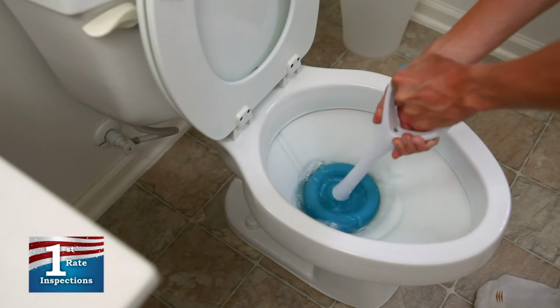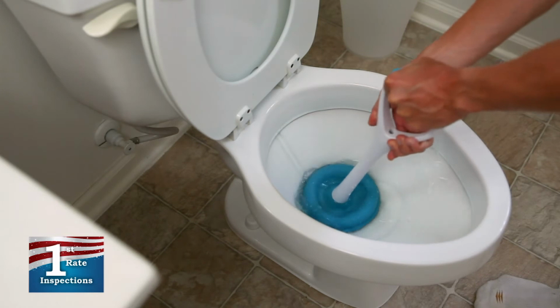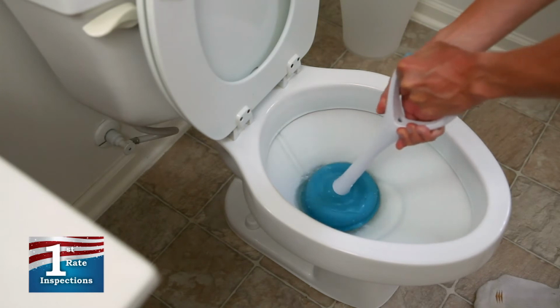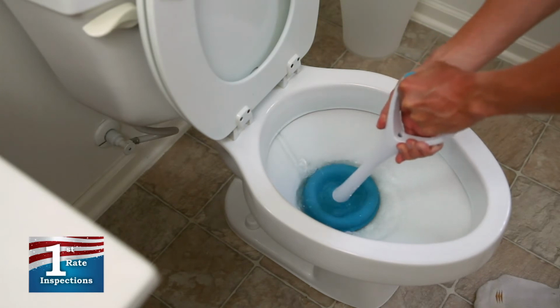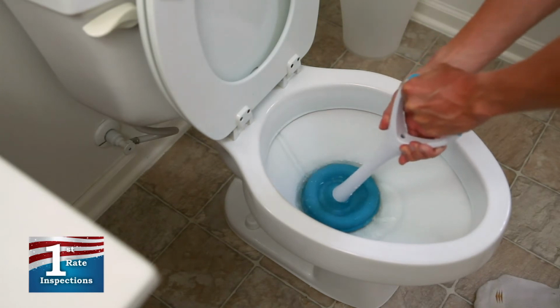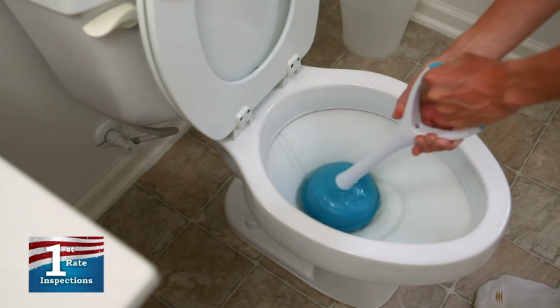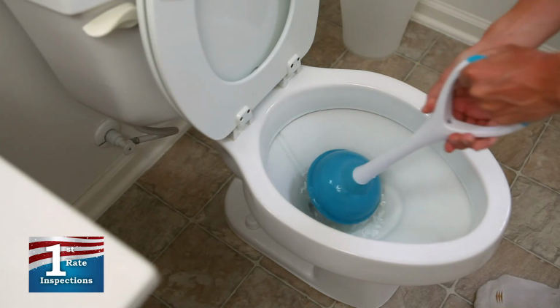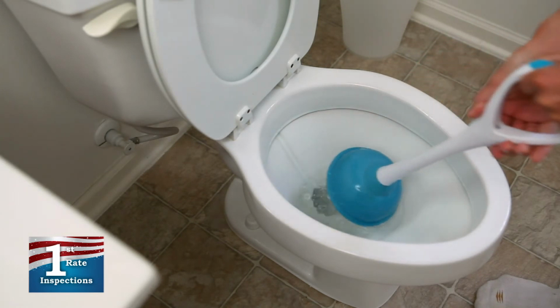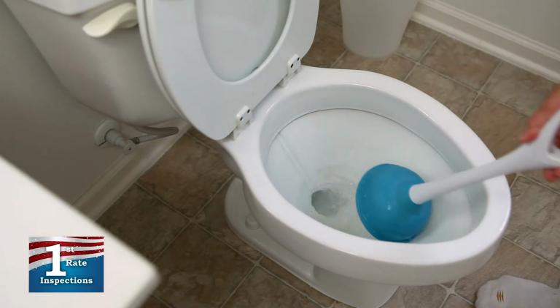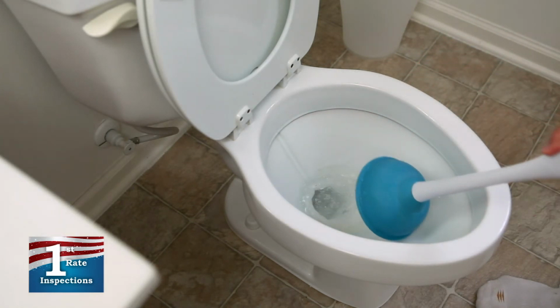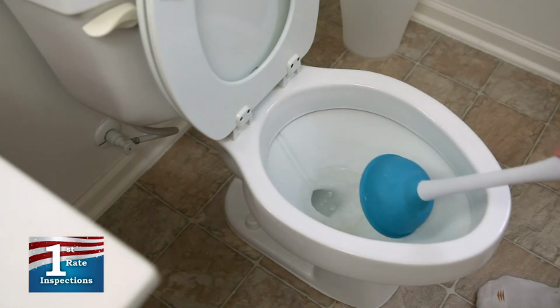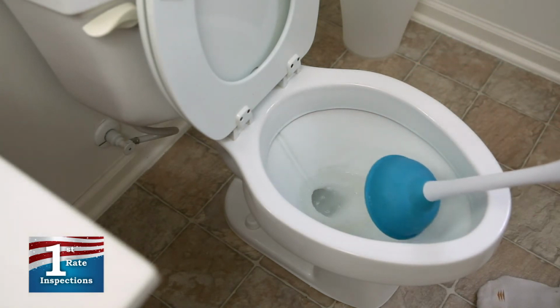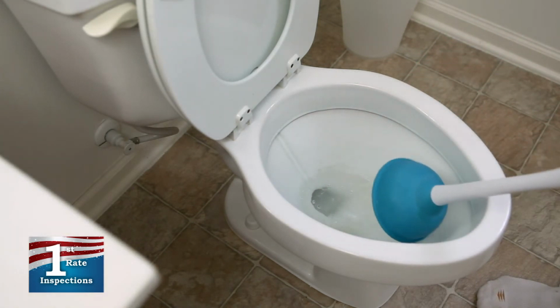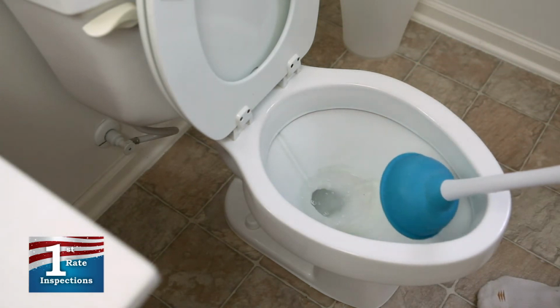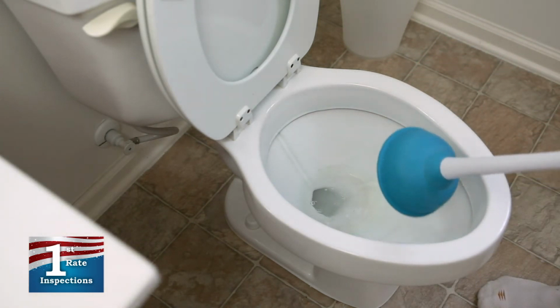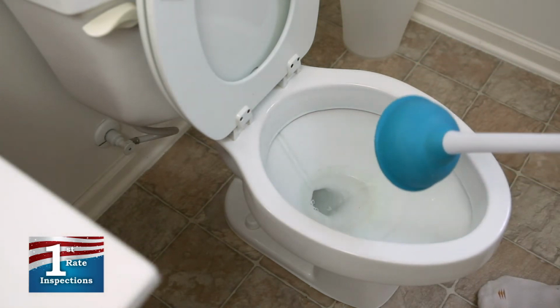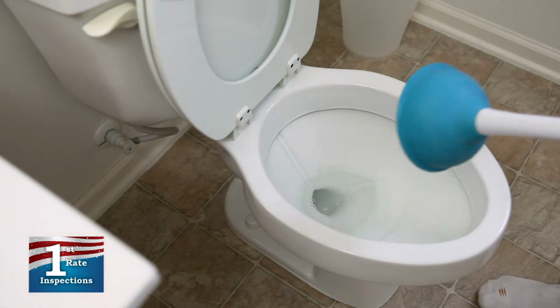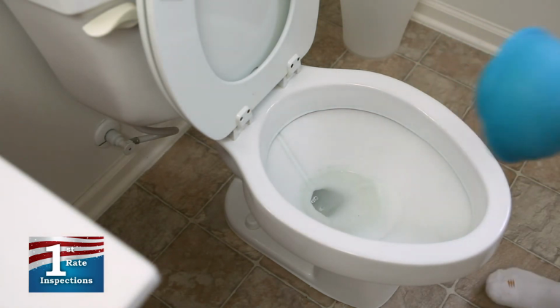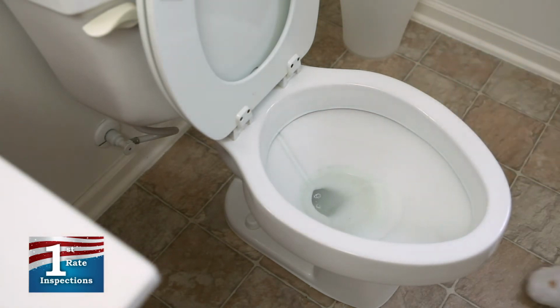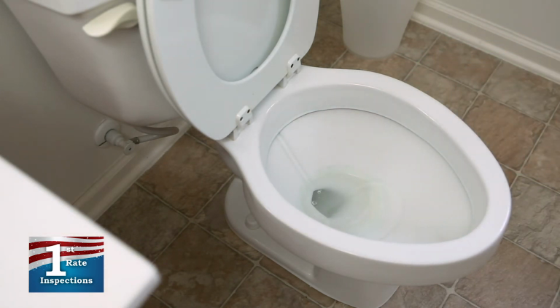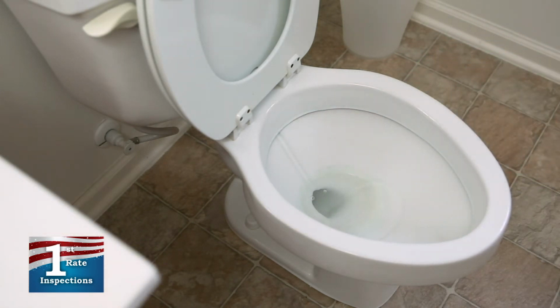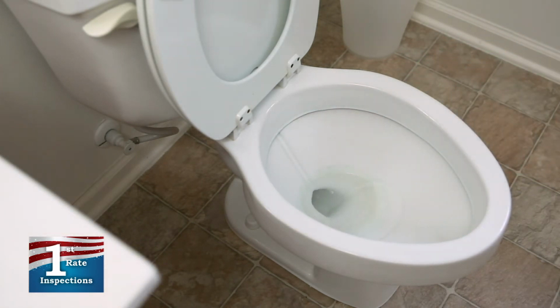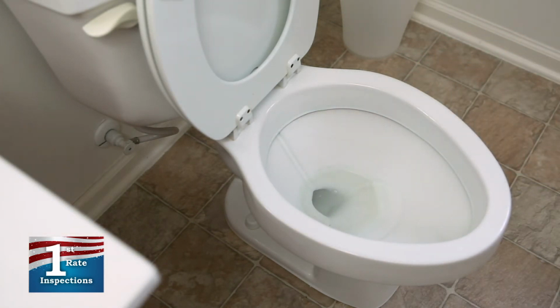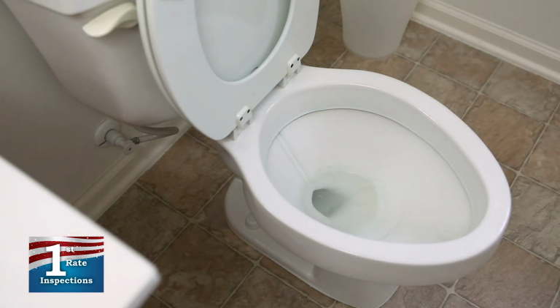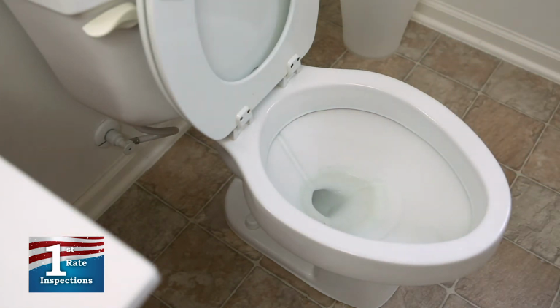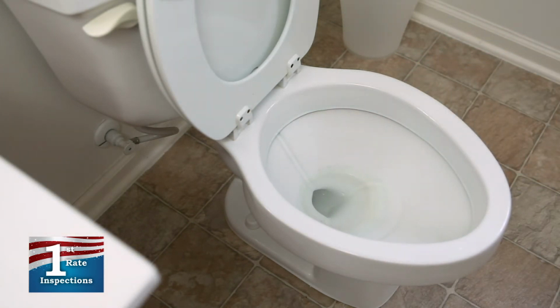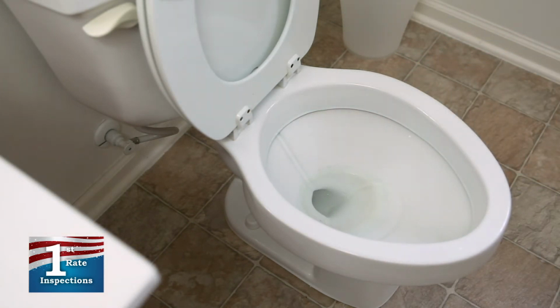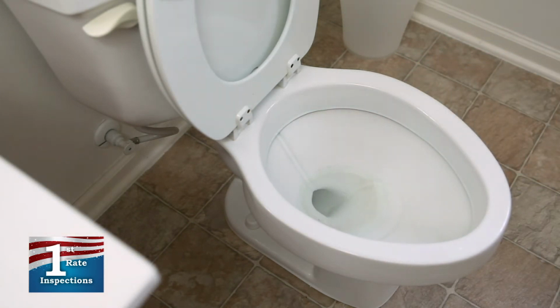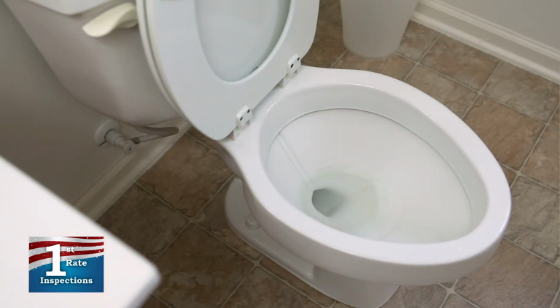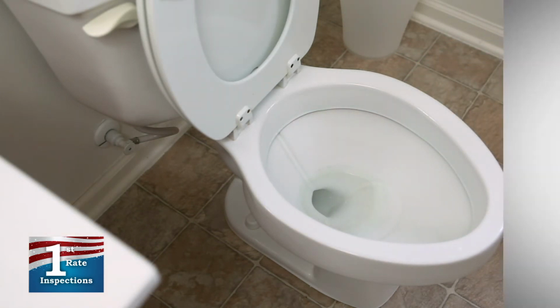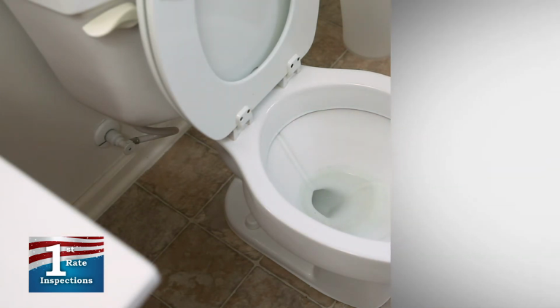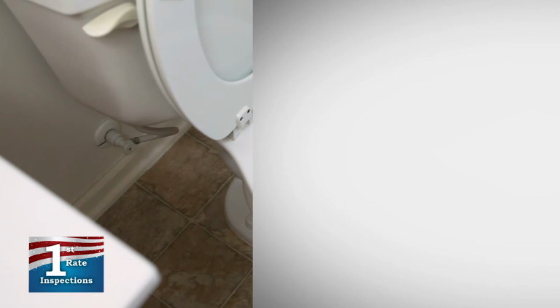Finally, remove the plunger from the toilet. If the water doesn't go down right away, try flushing the toilet.